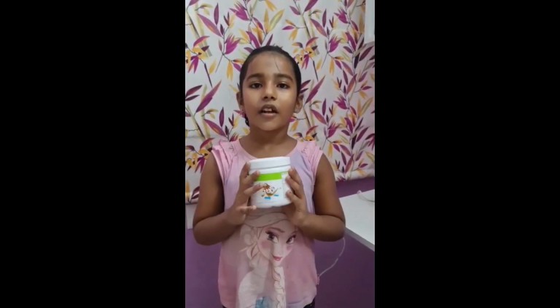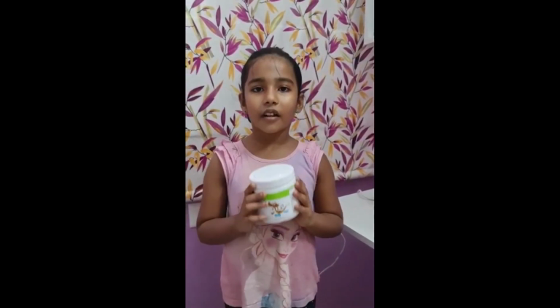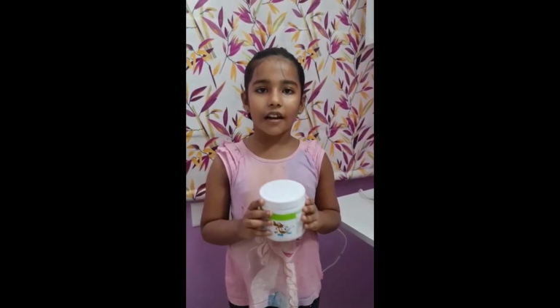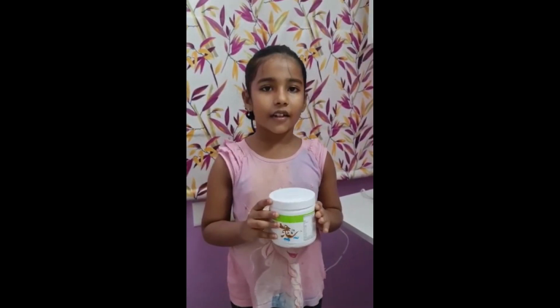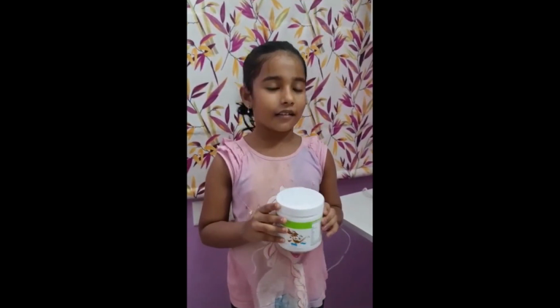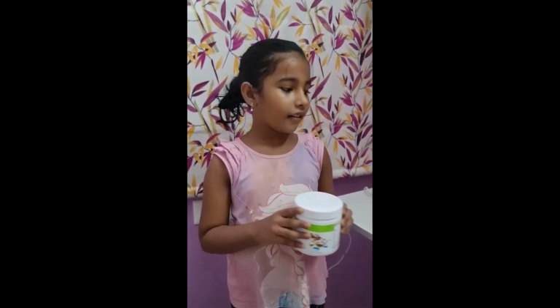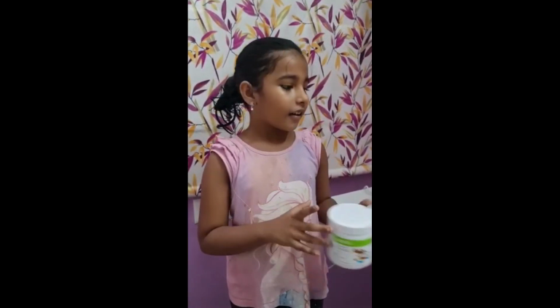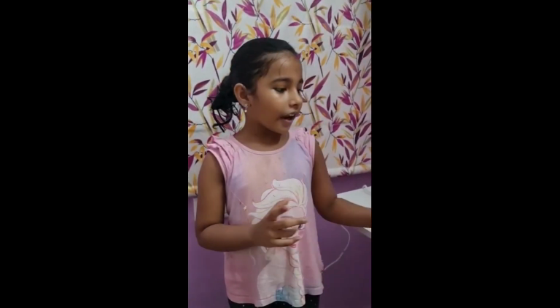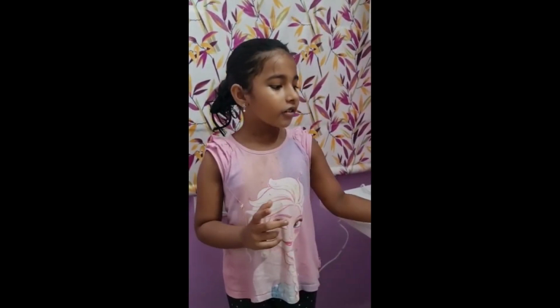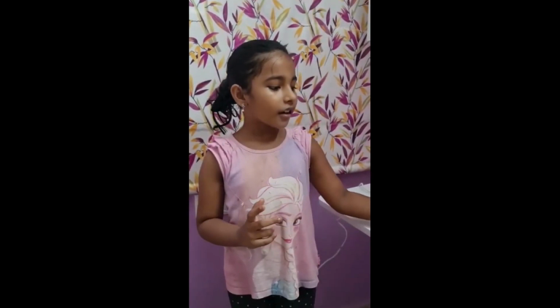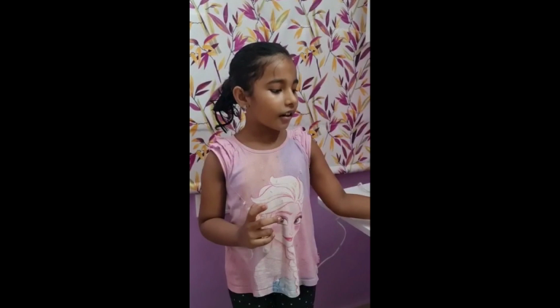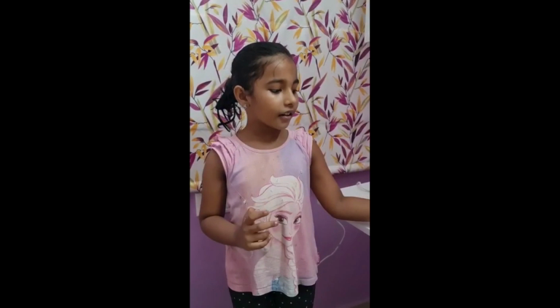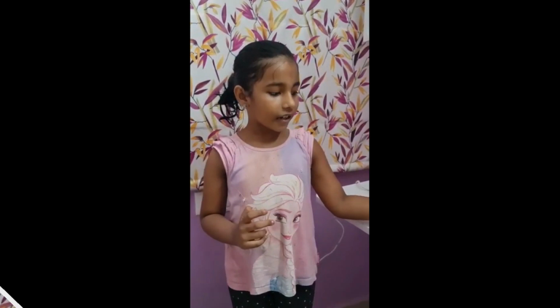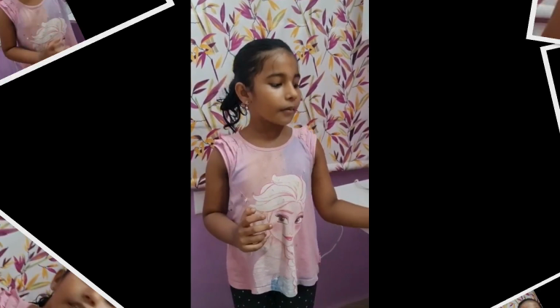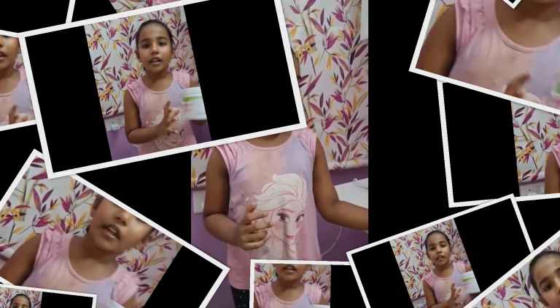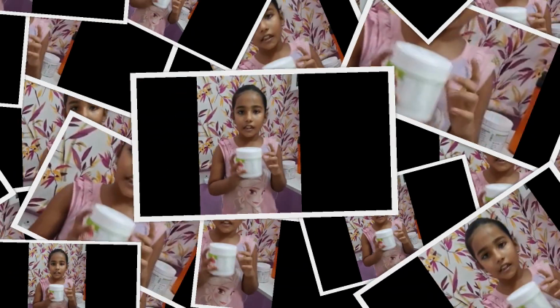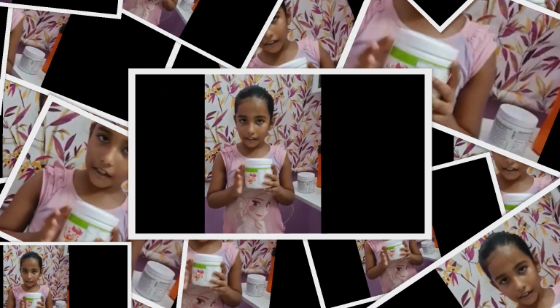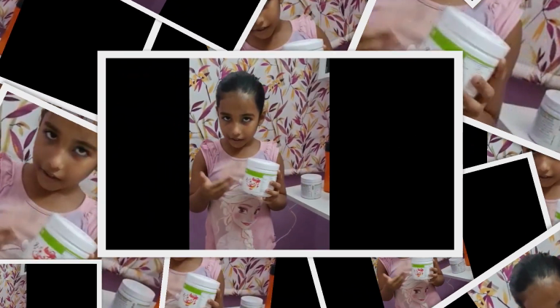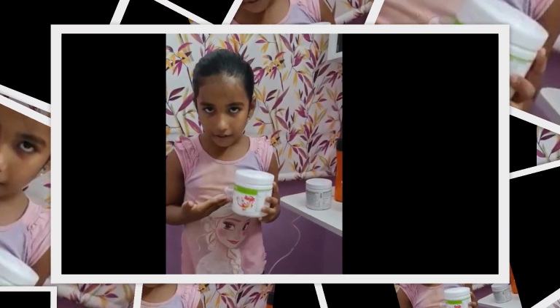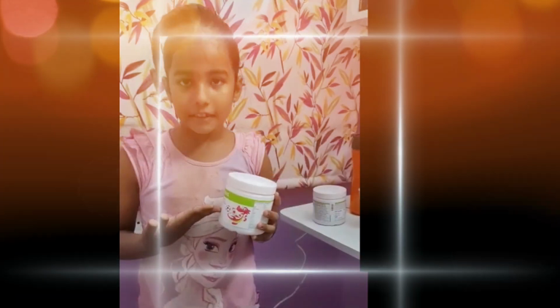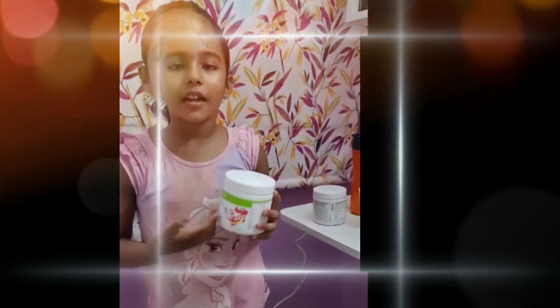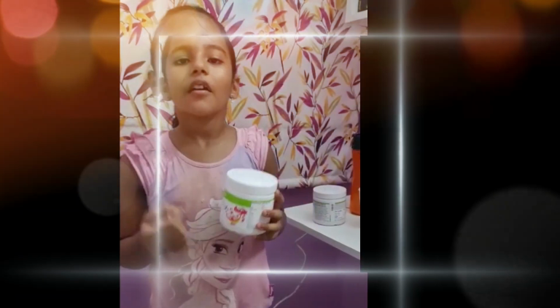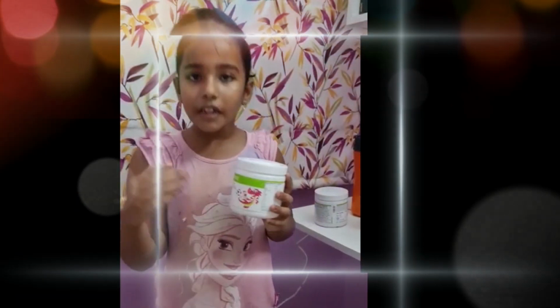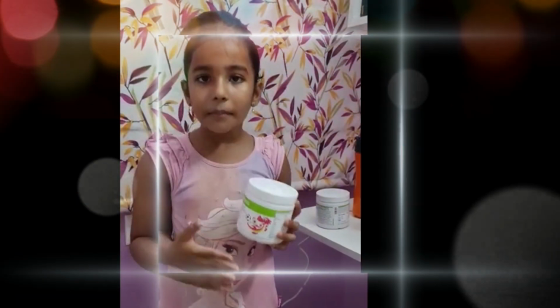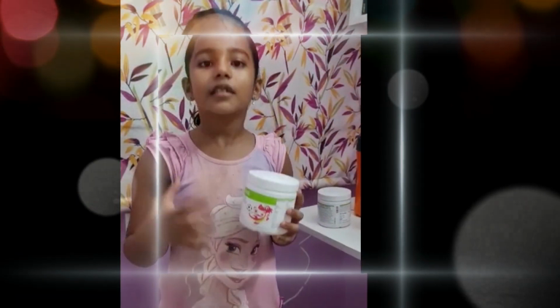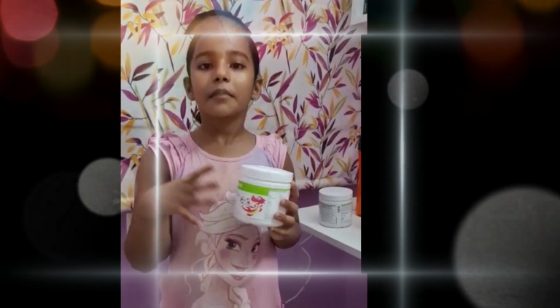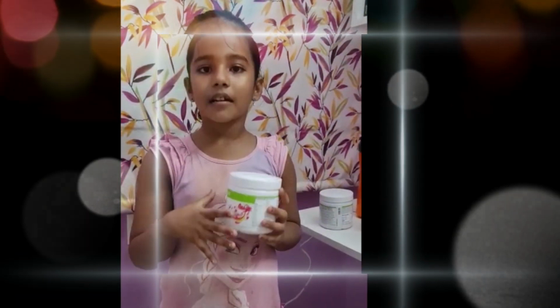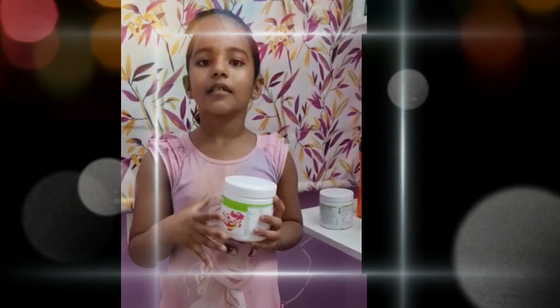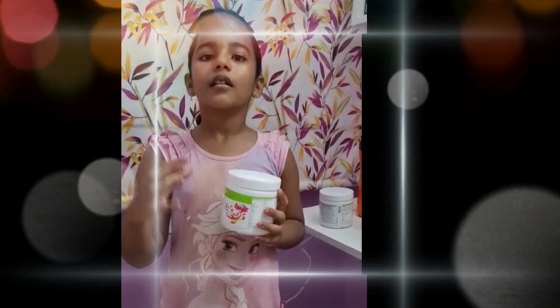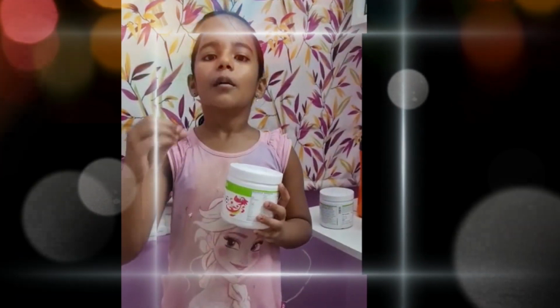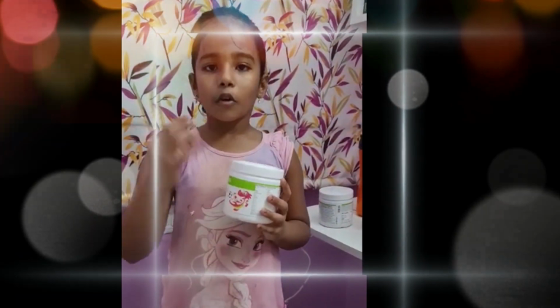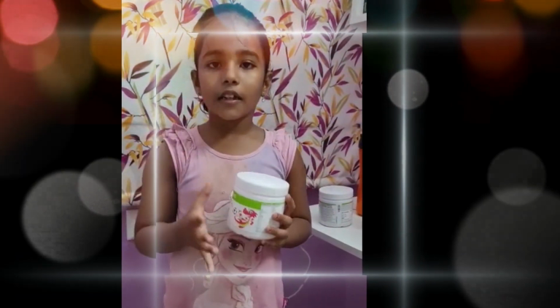I'm going to talk about dino shake. There are vitamins, minerals and proteins.